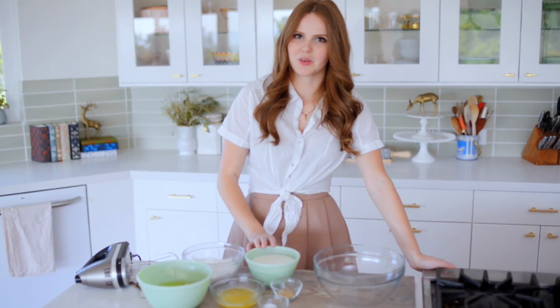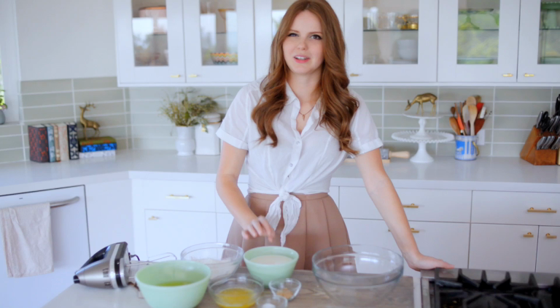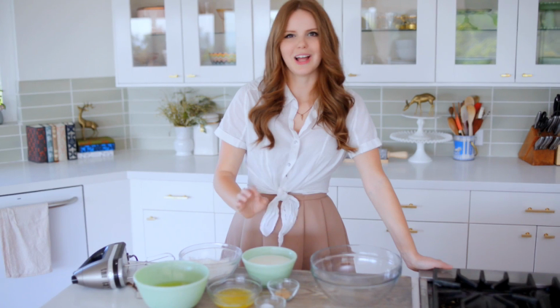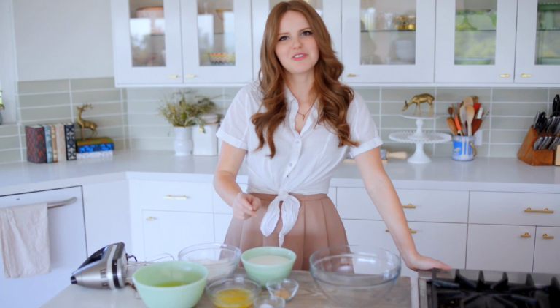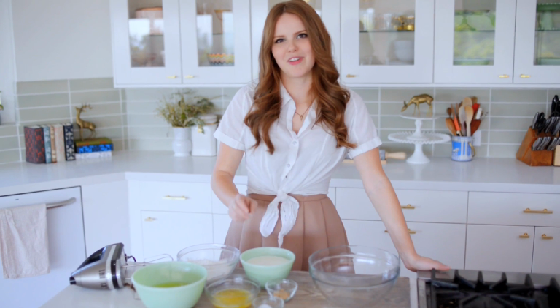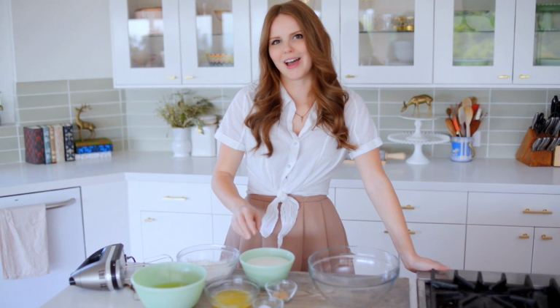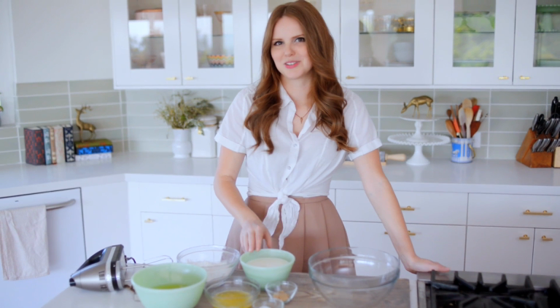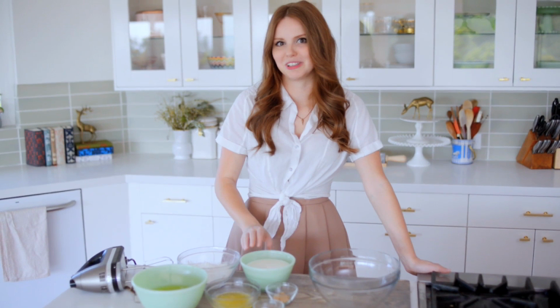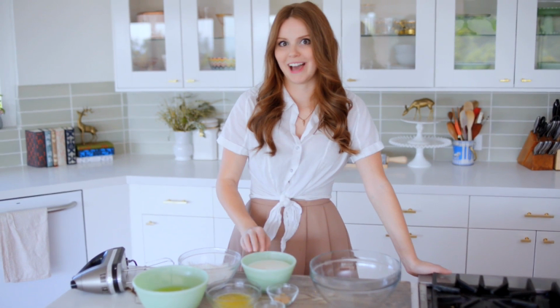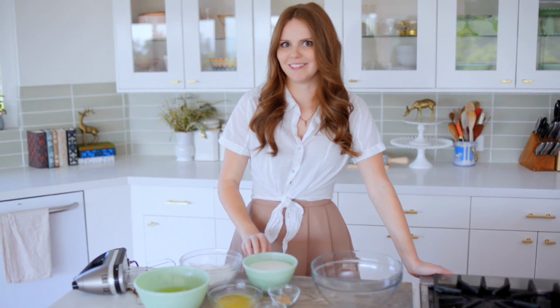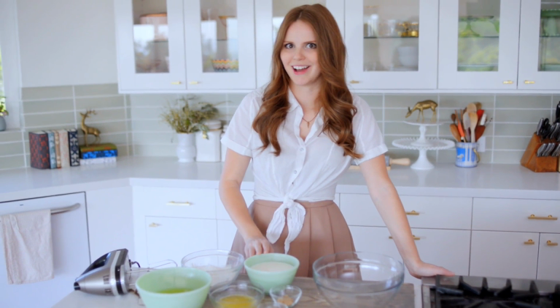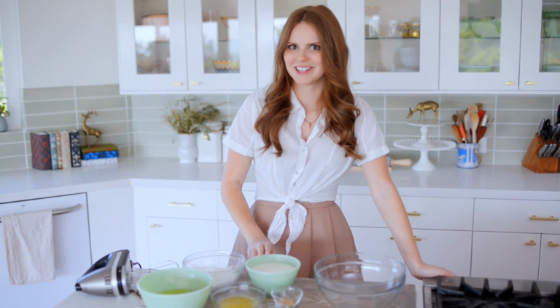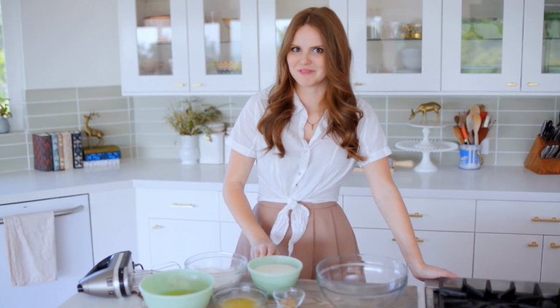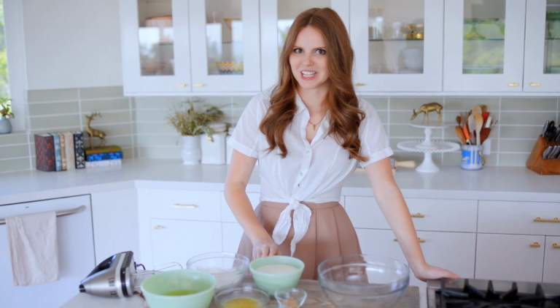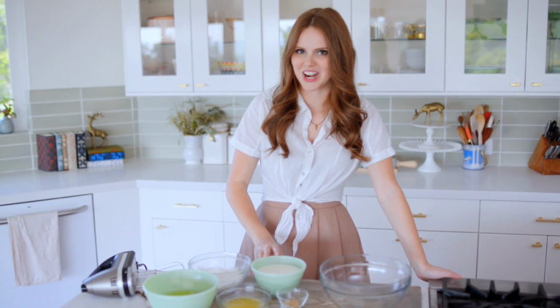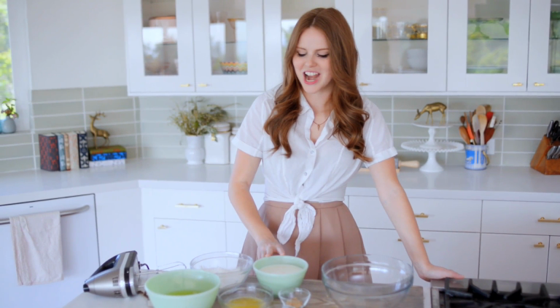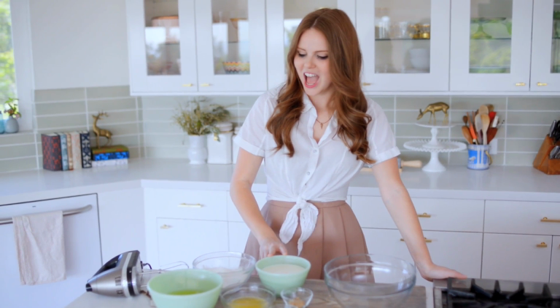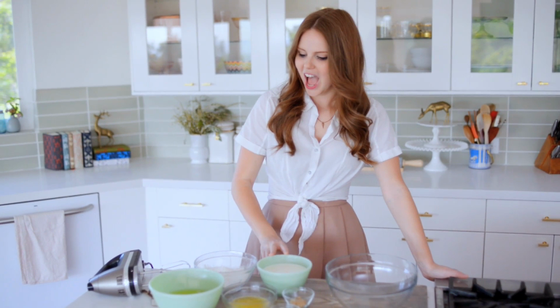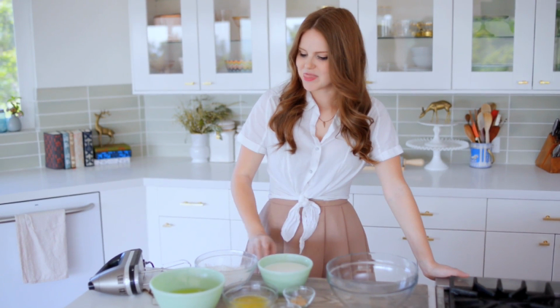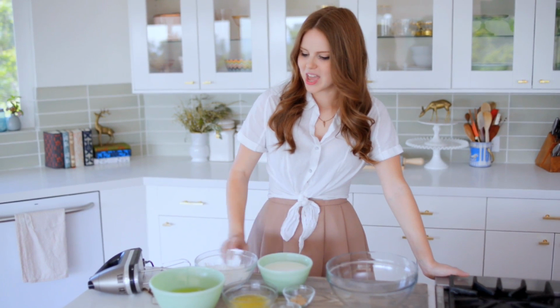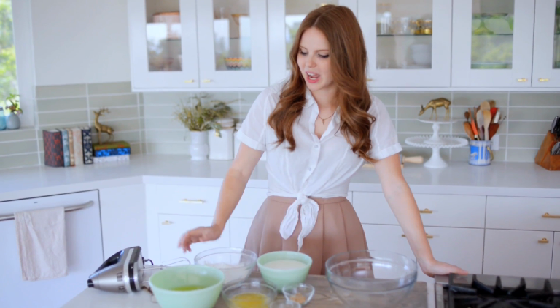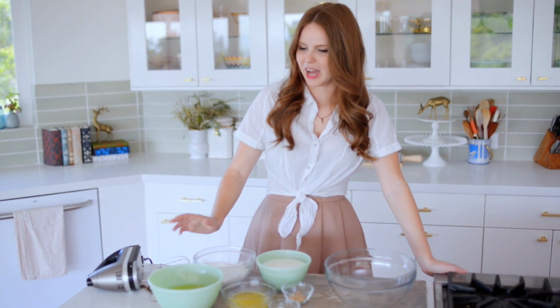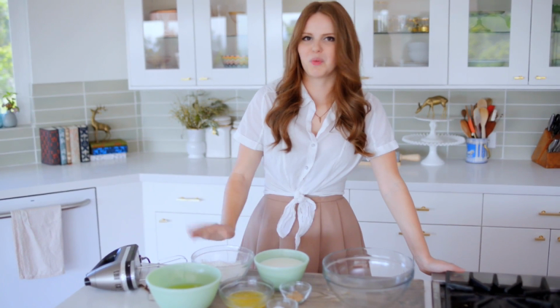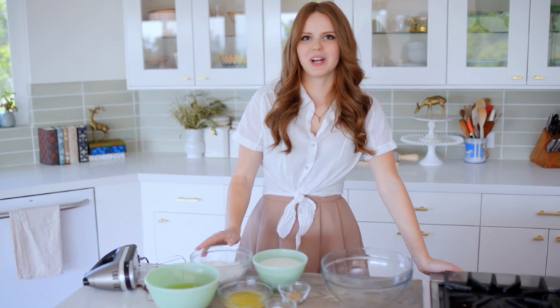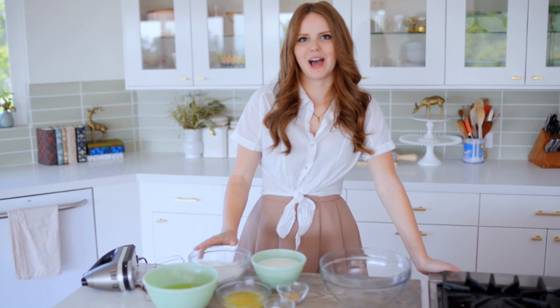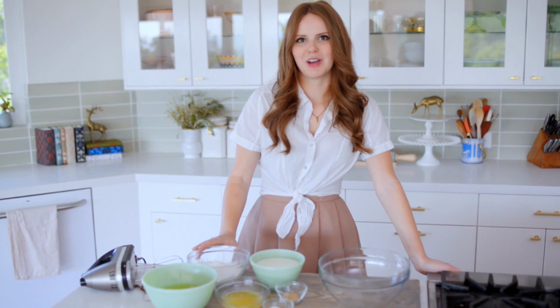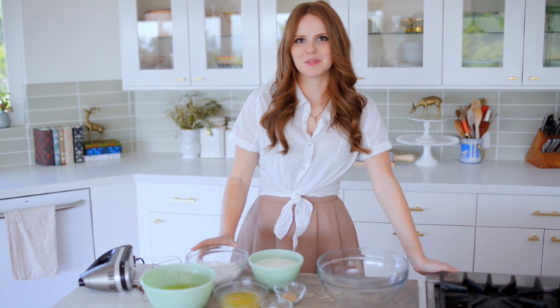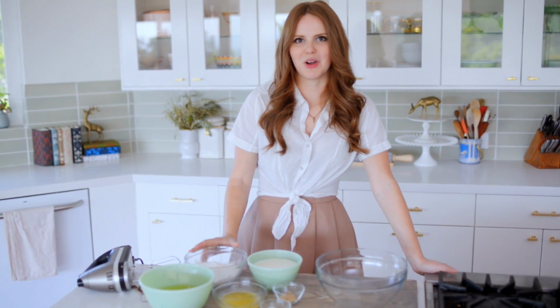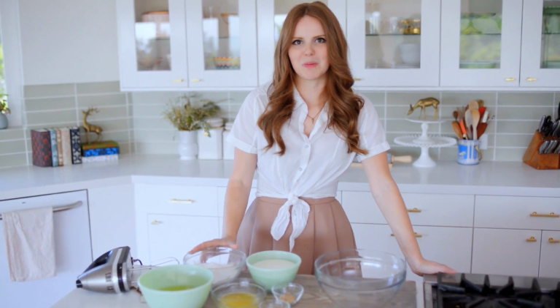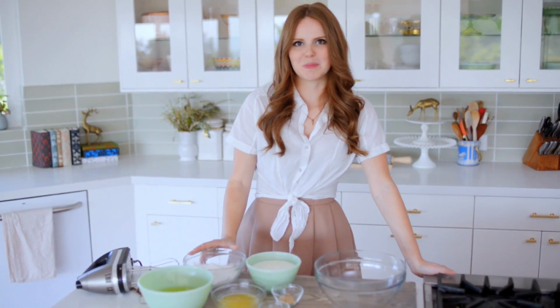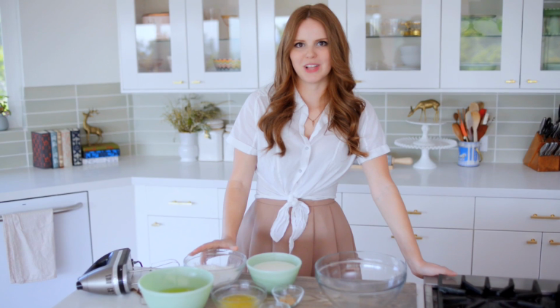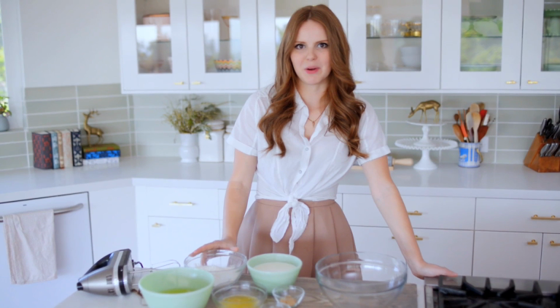That little extra fat does really add a lot to the flavor, and then I have one and a half cups of all-purpose flour.